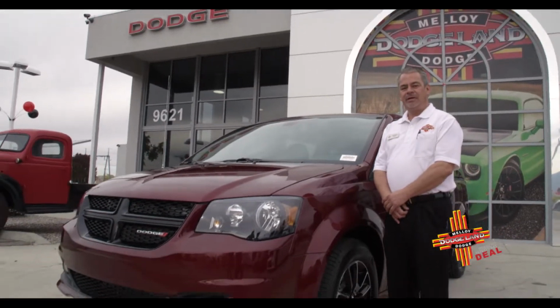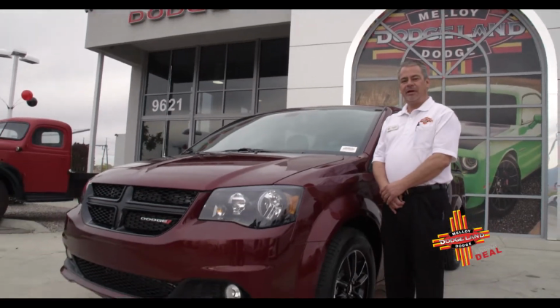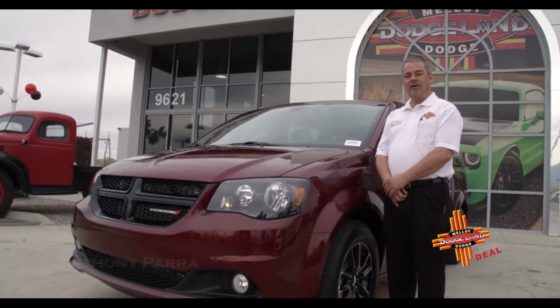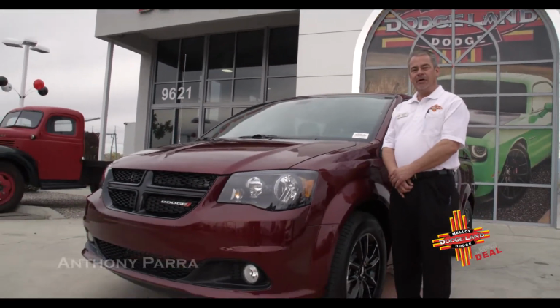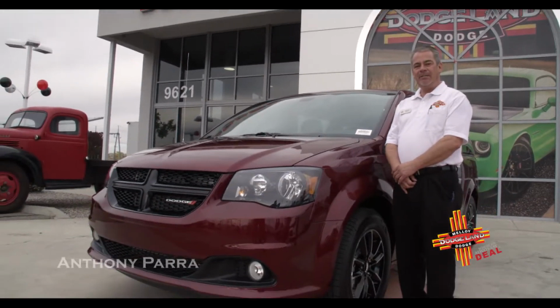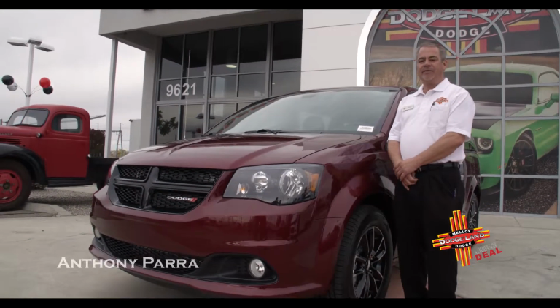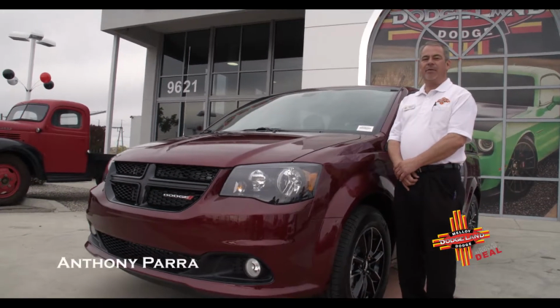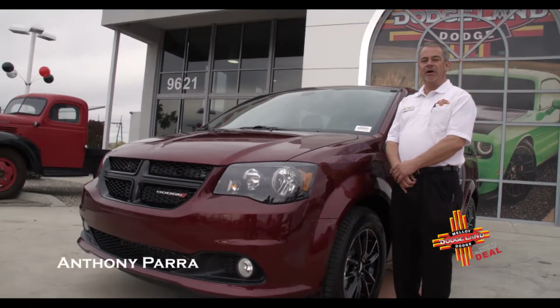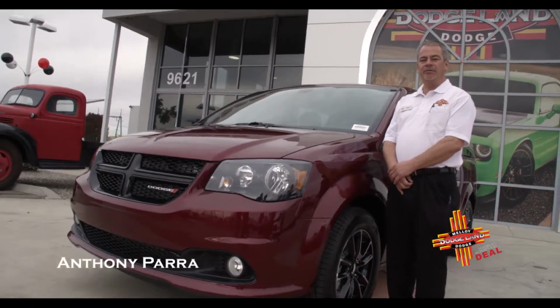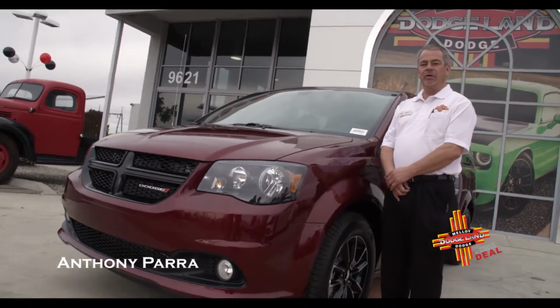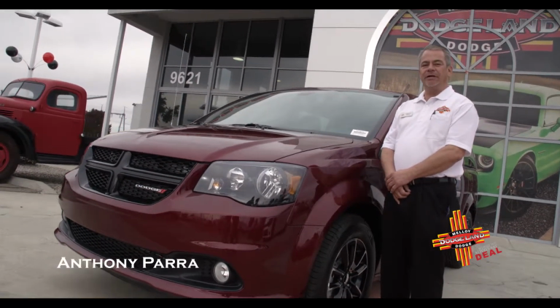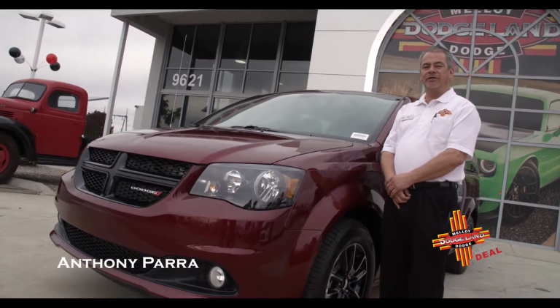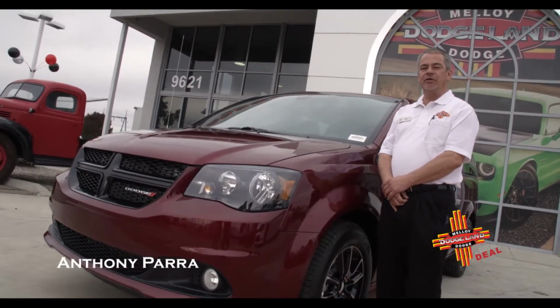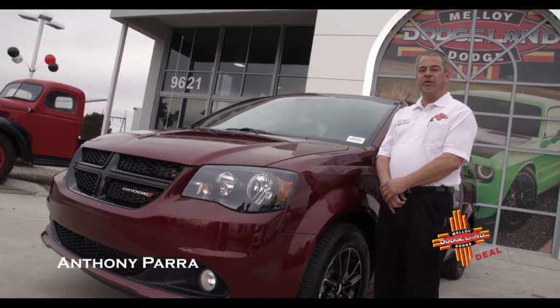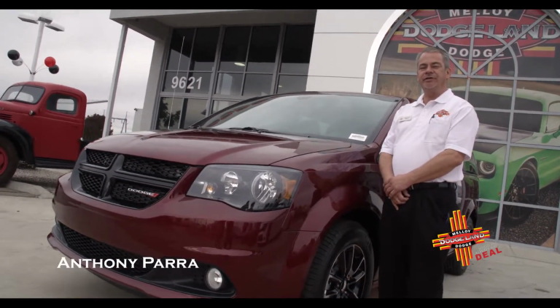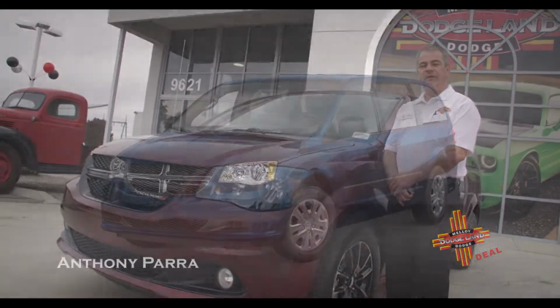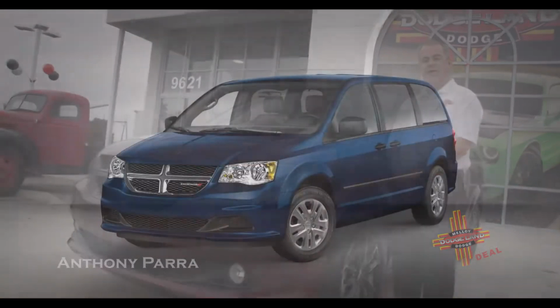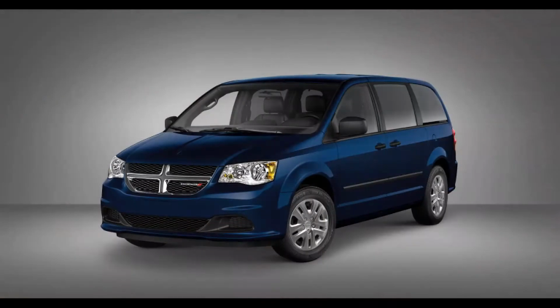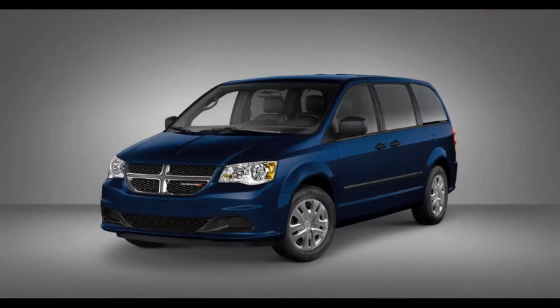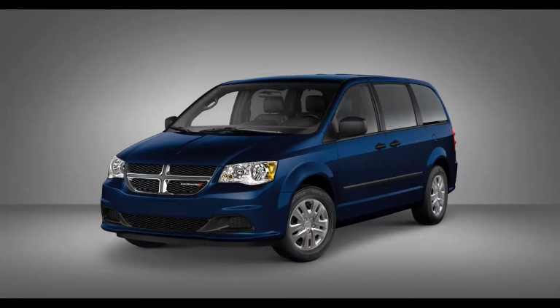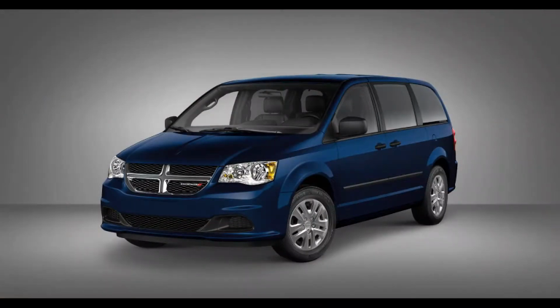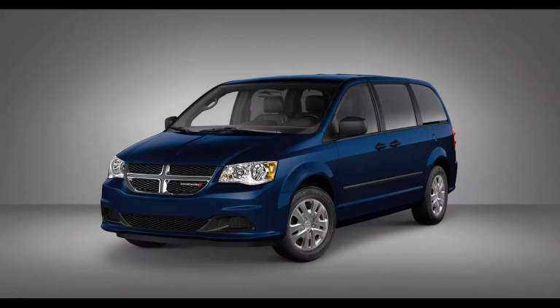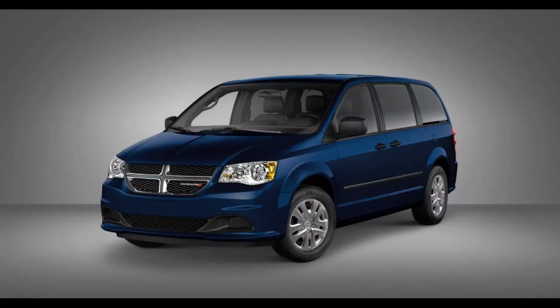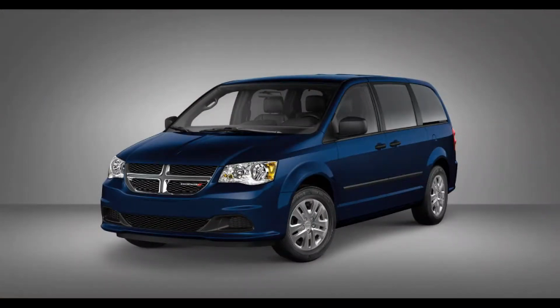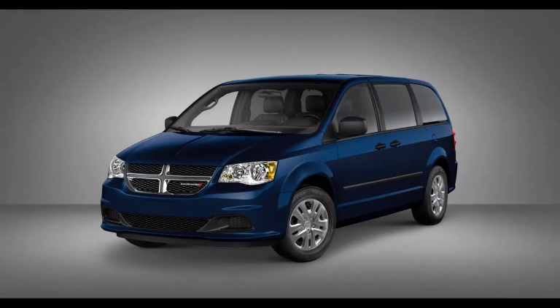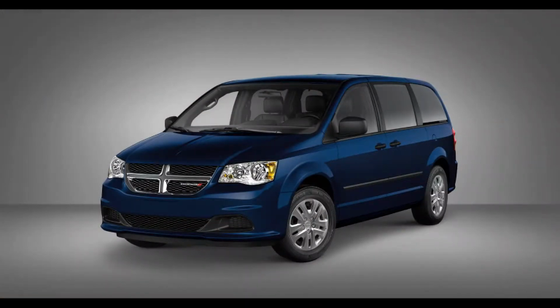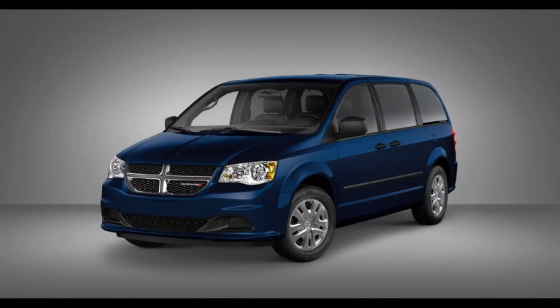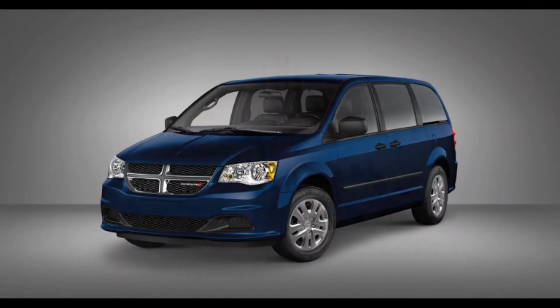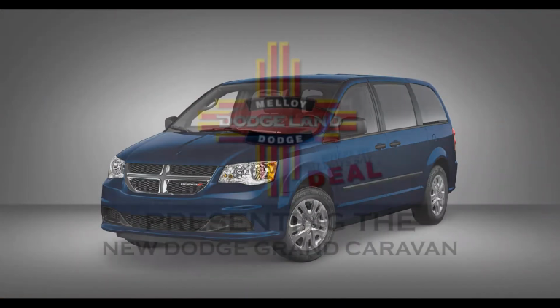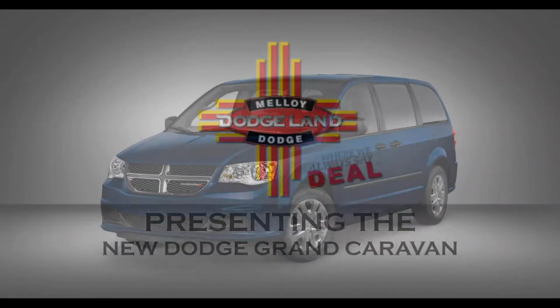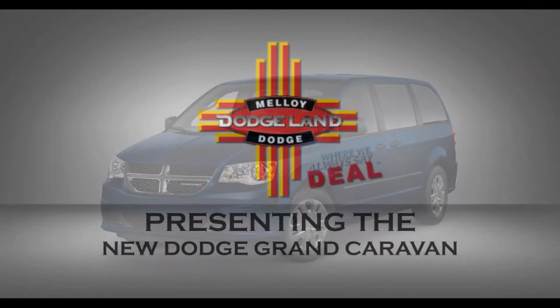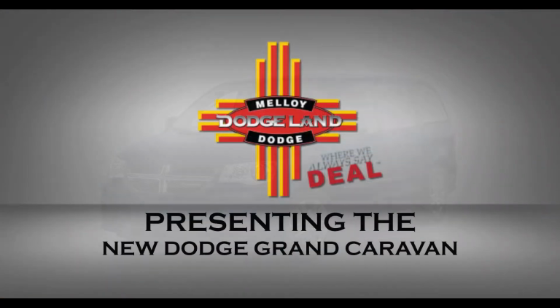Hello, I'm Anthony Parra with Molloy Dodge on Coors. Let's take a look at the 2019 Dodge Grand Caravan.